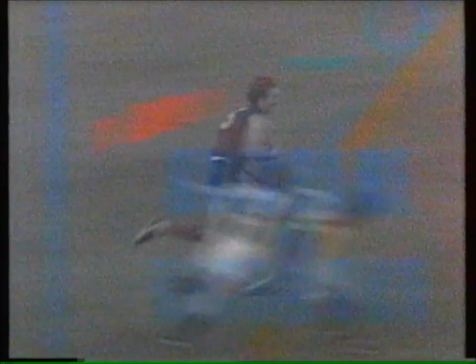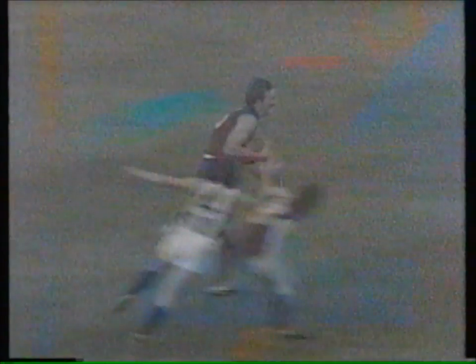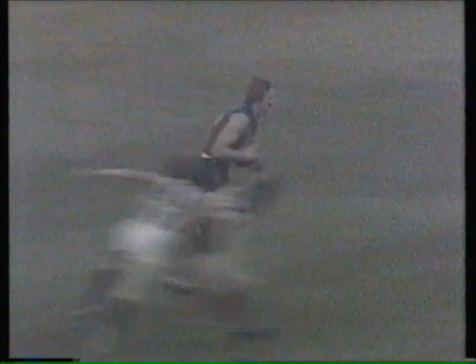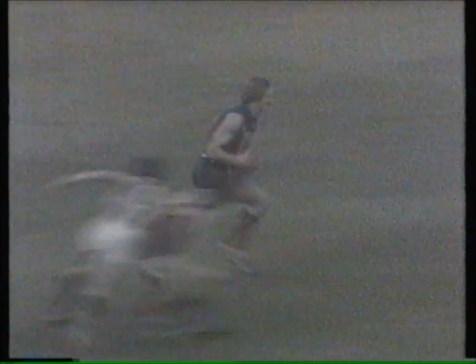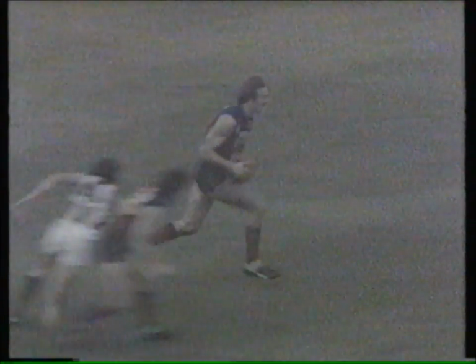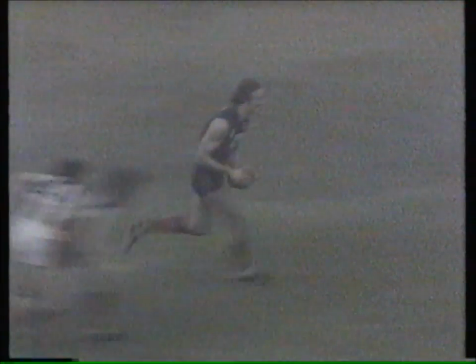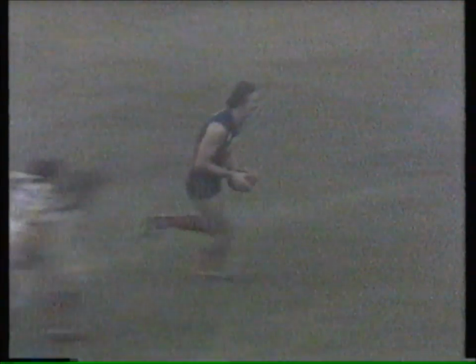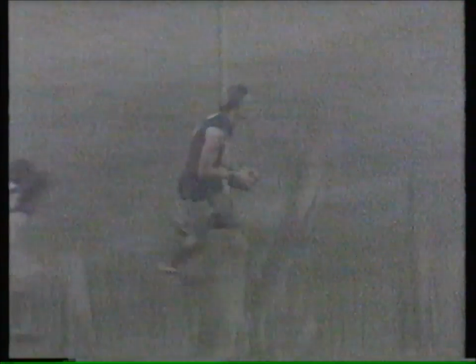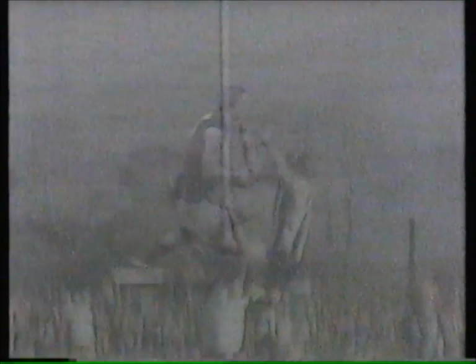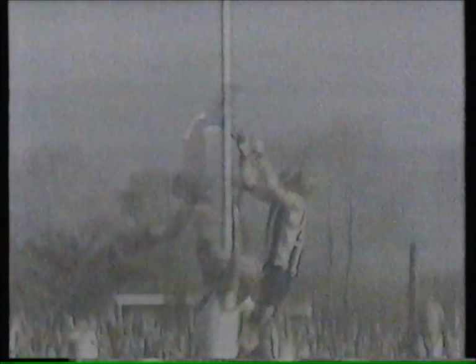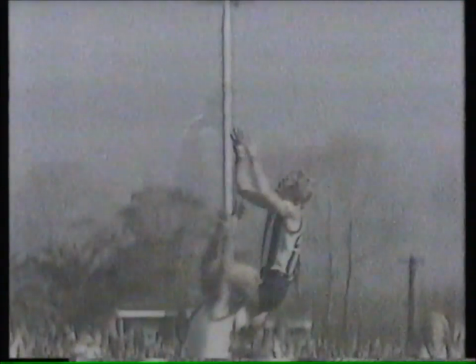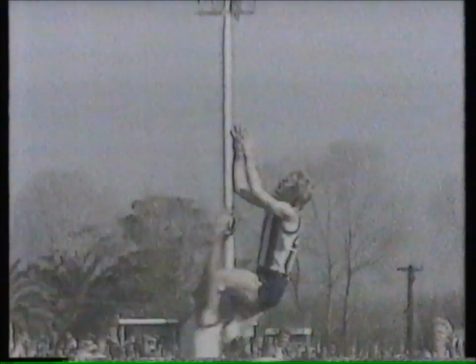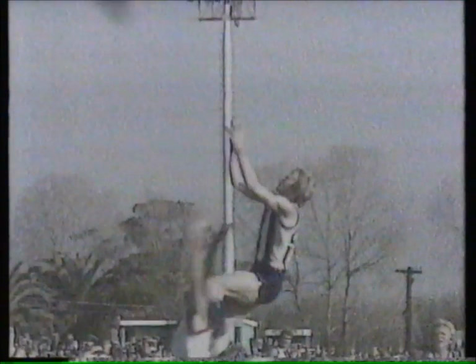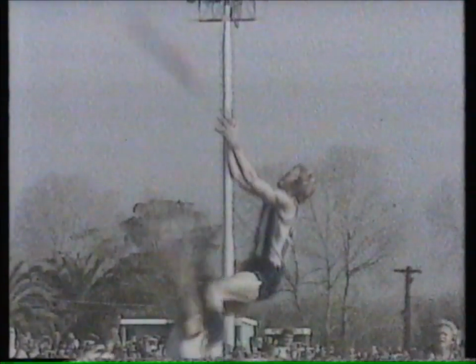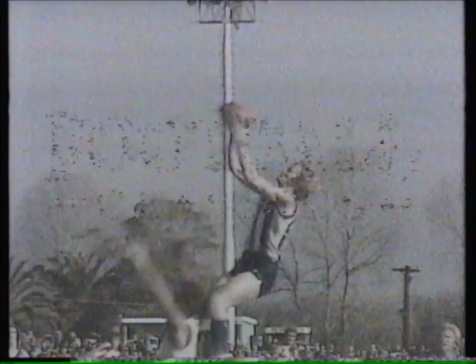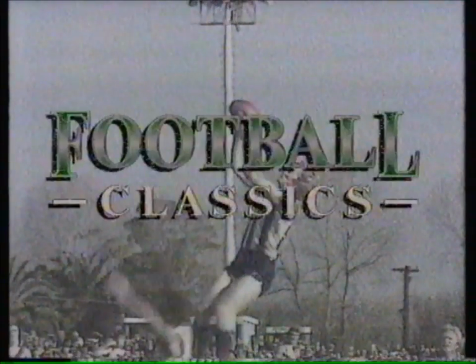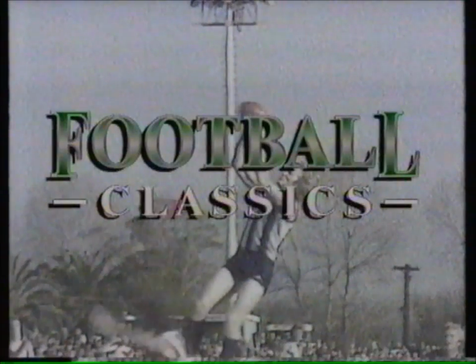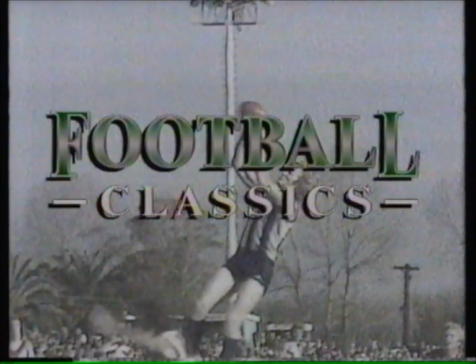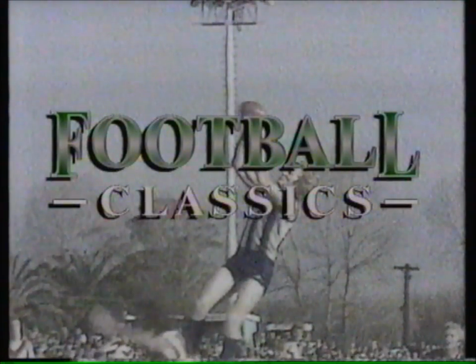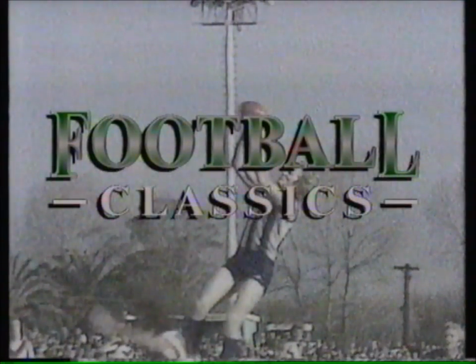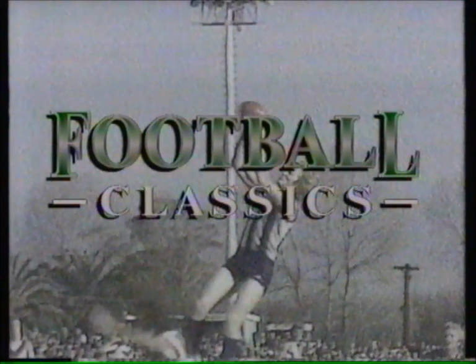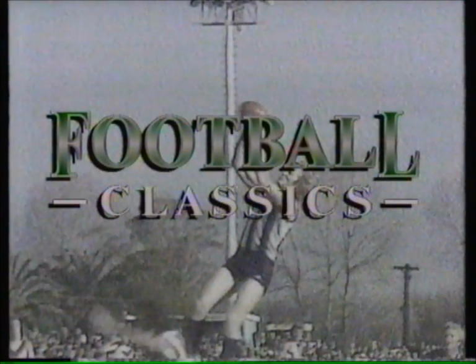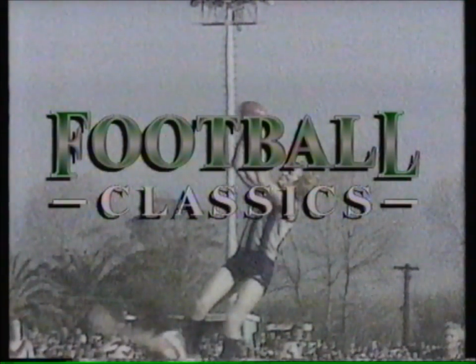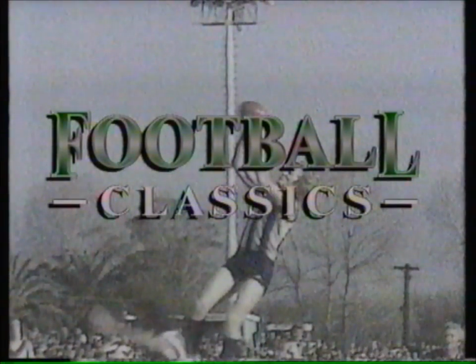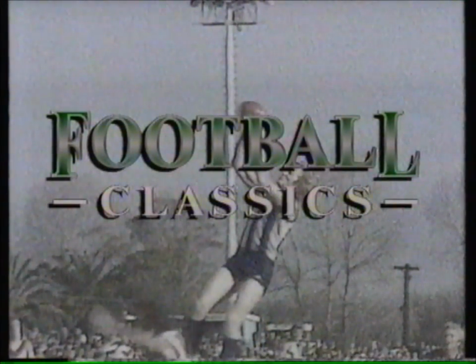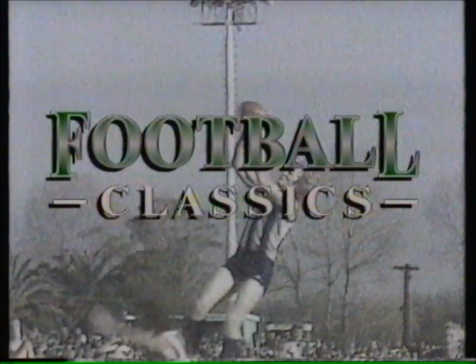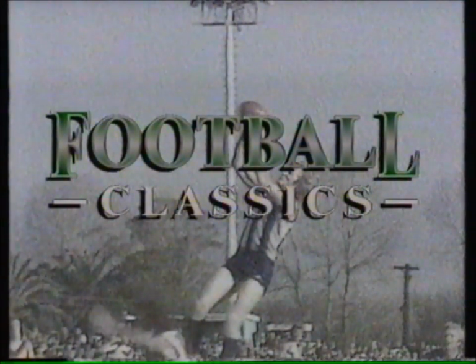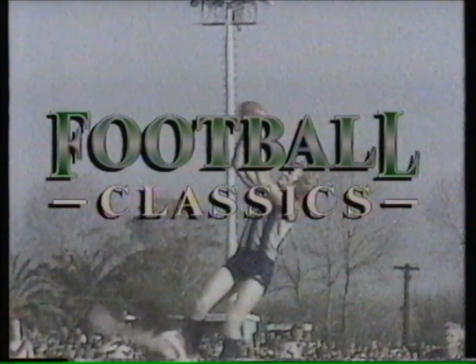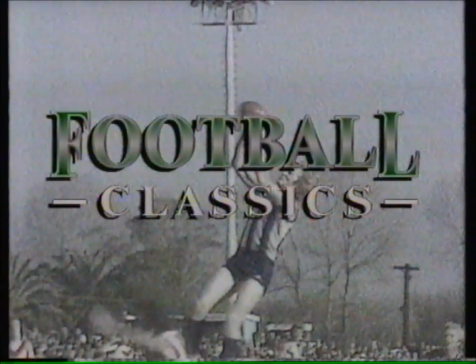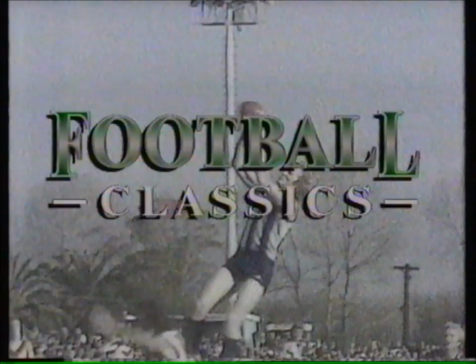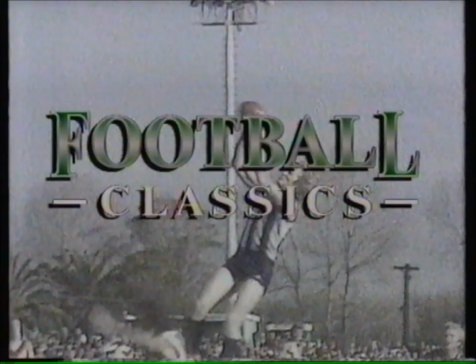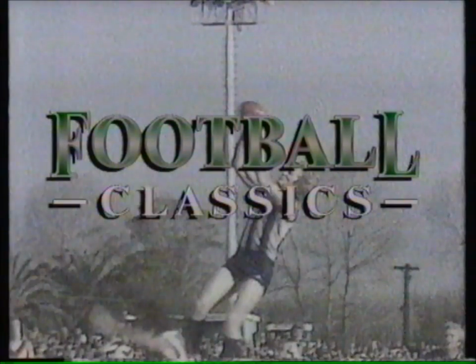One of the game's greats, Royce Hart, this week on Football Classics.